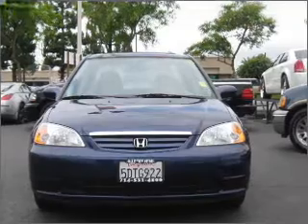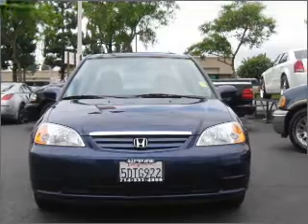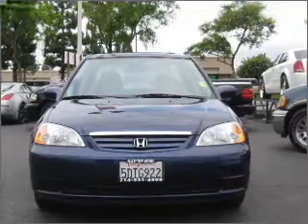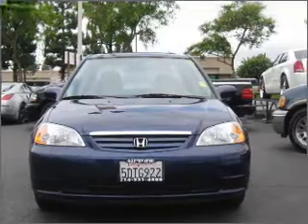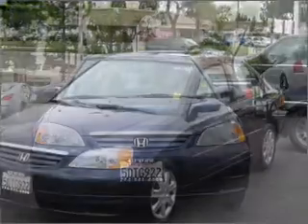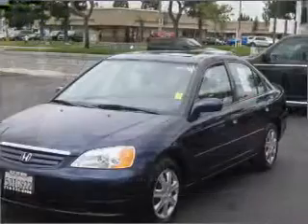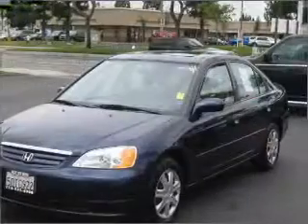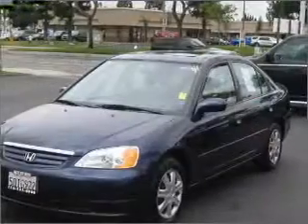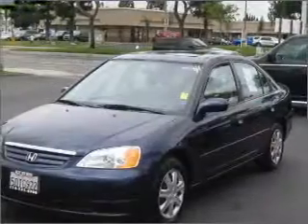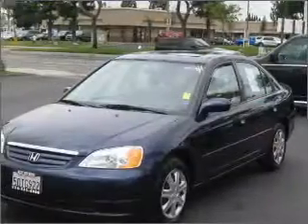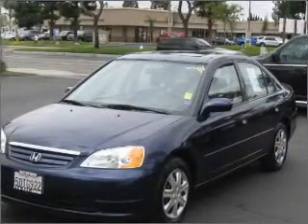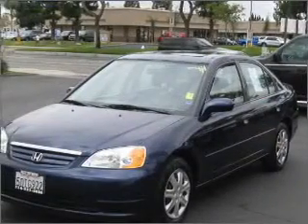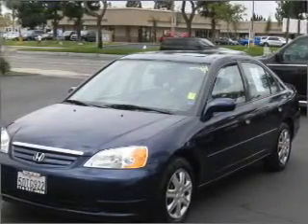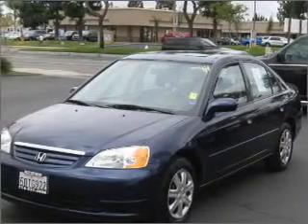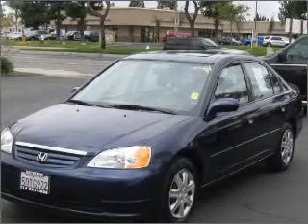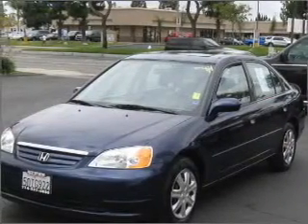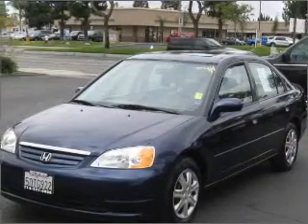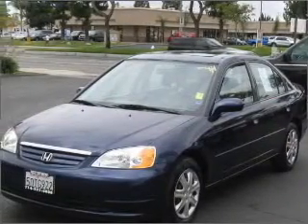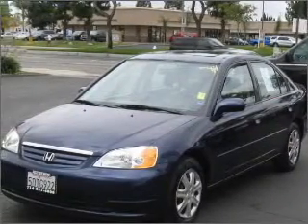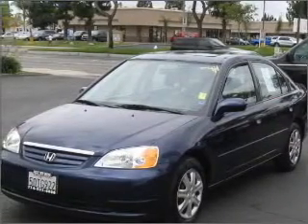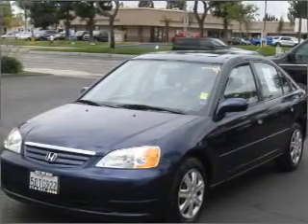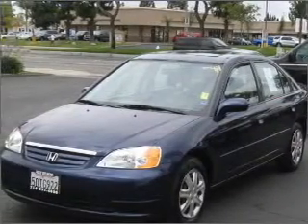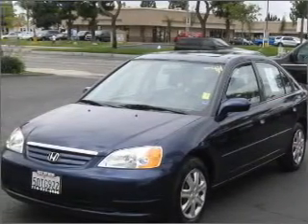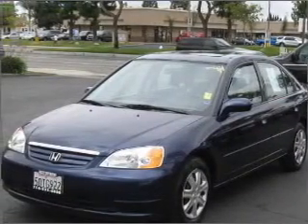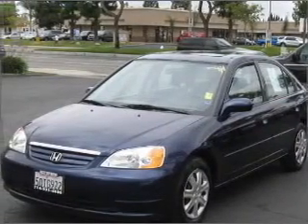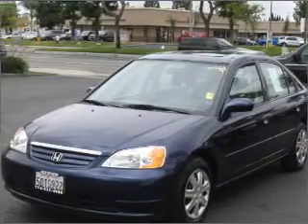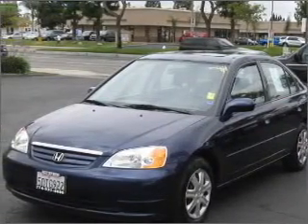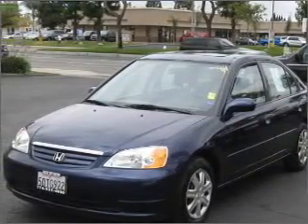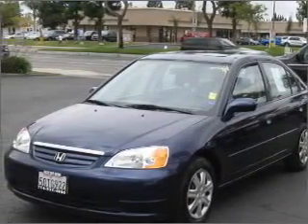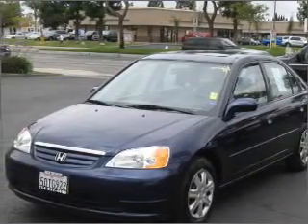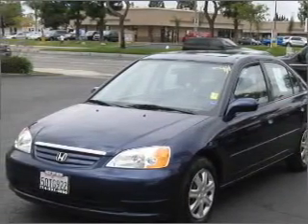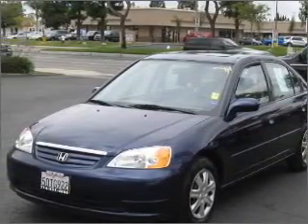Call us today to start test driving. Thank you.